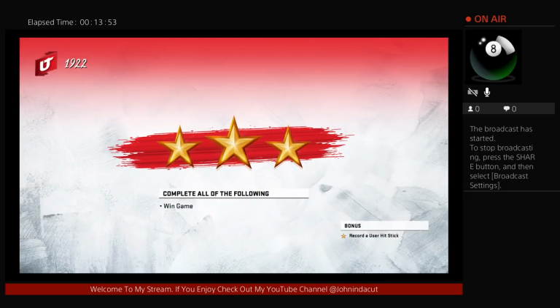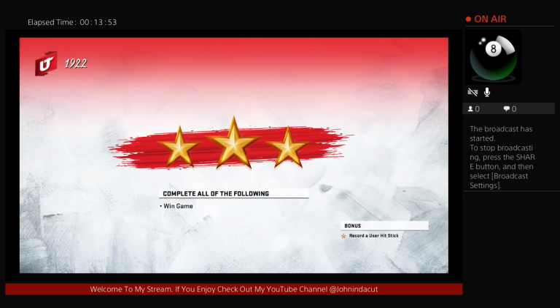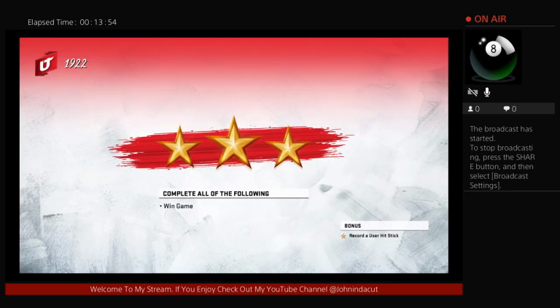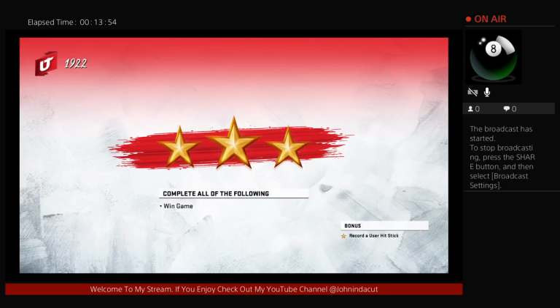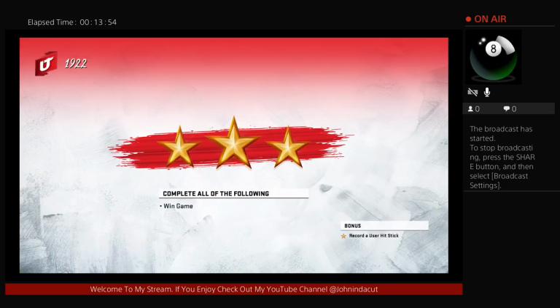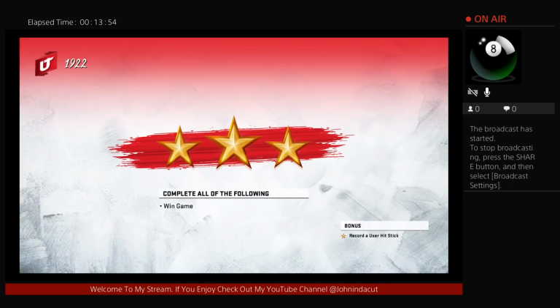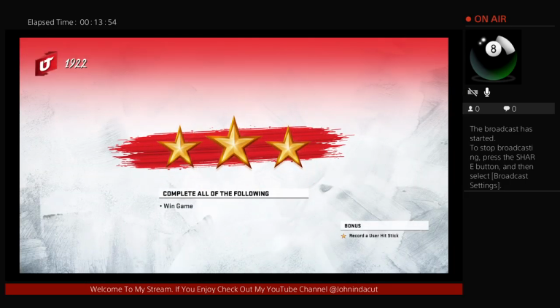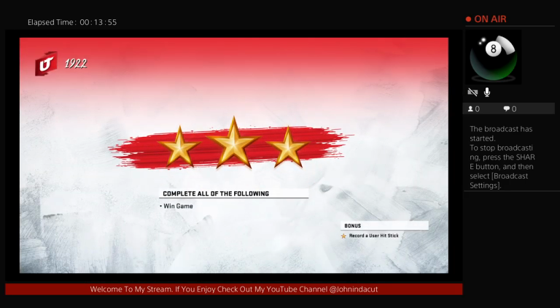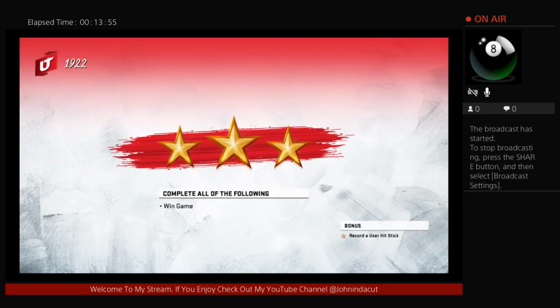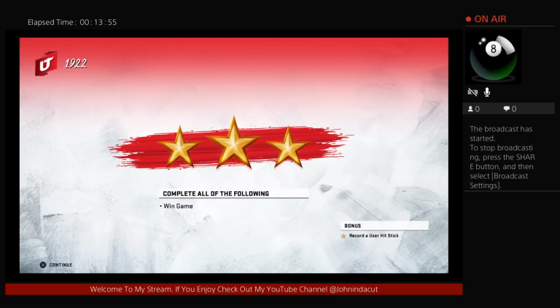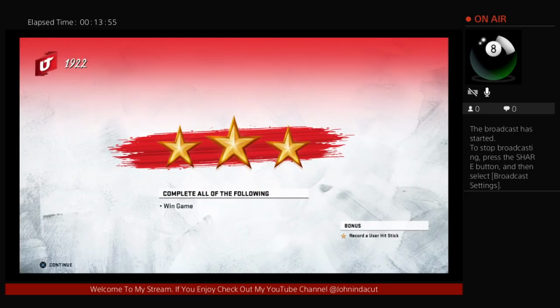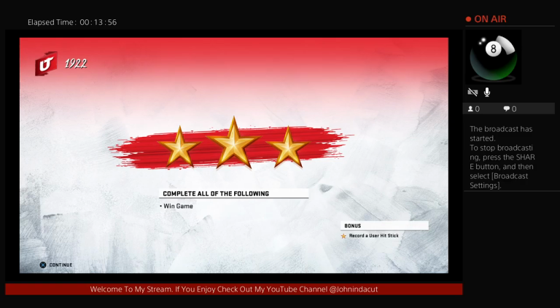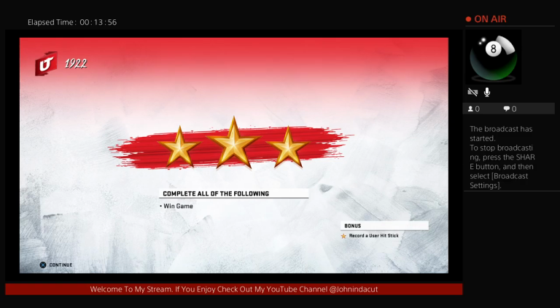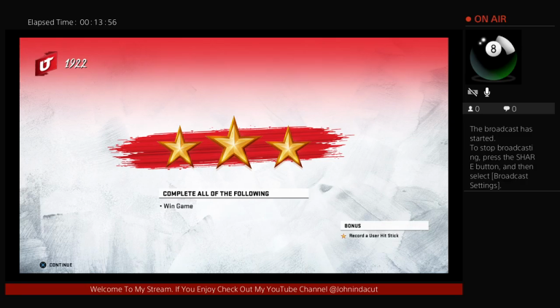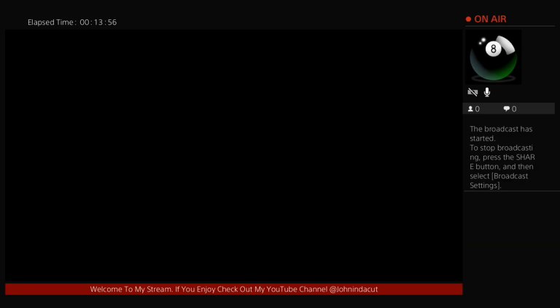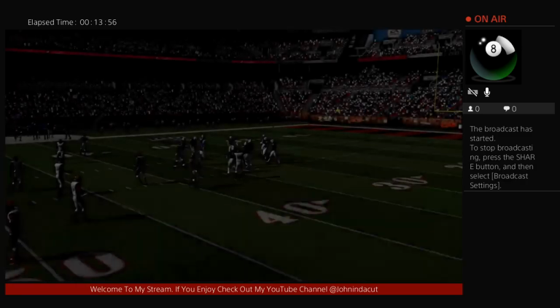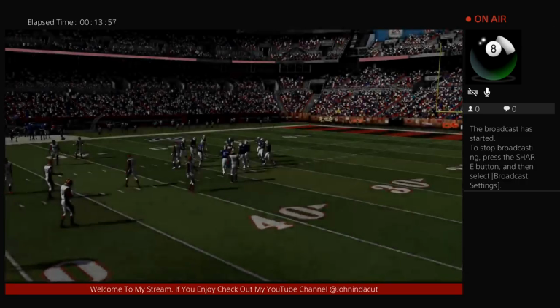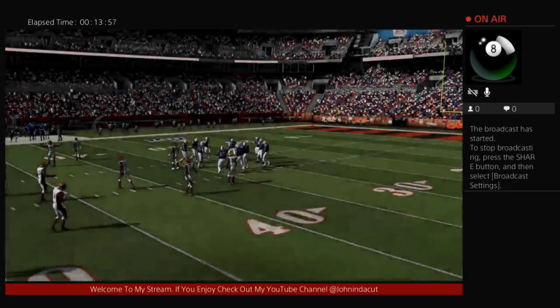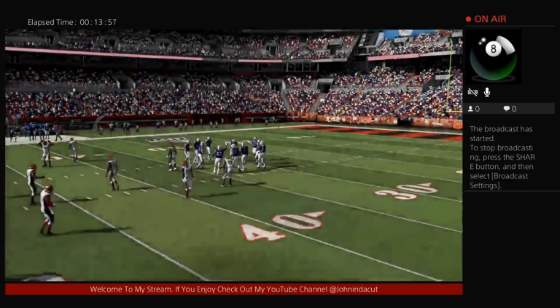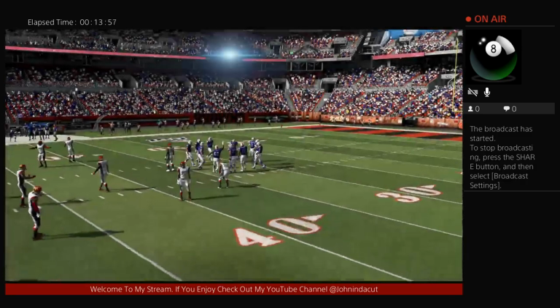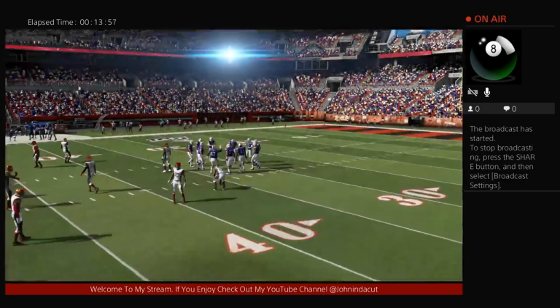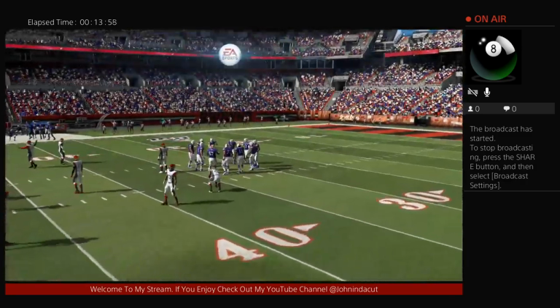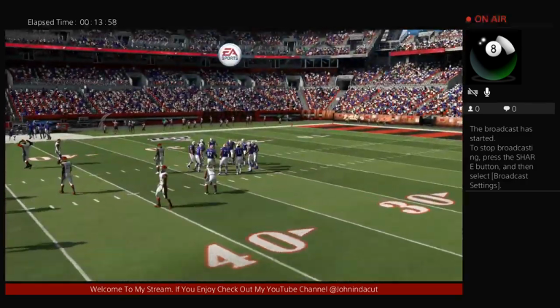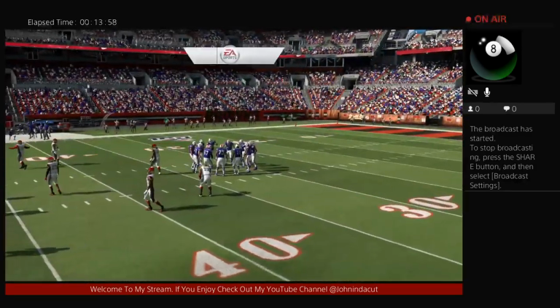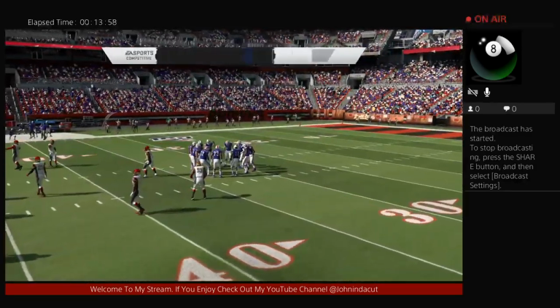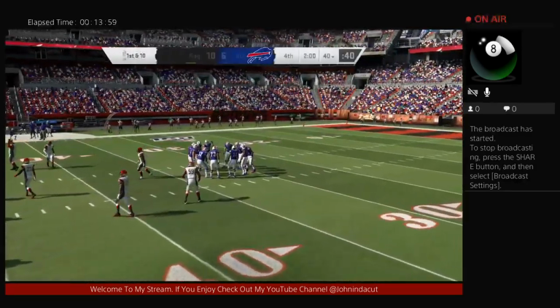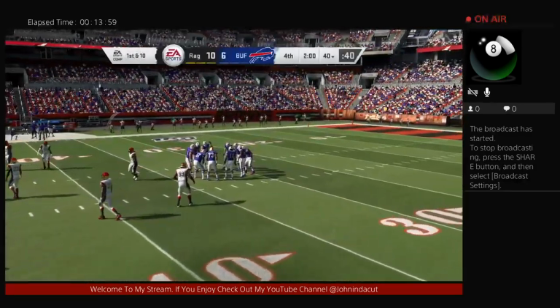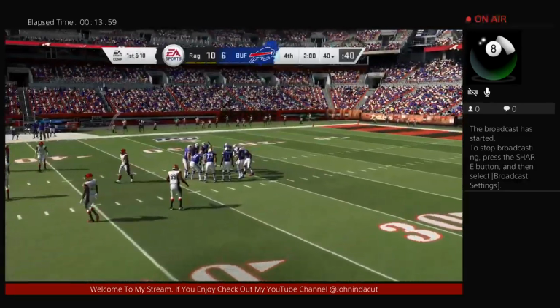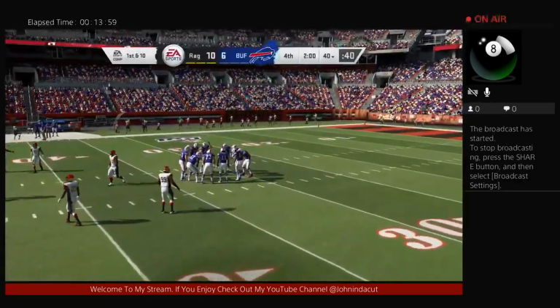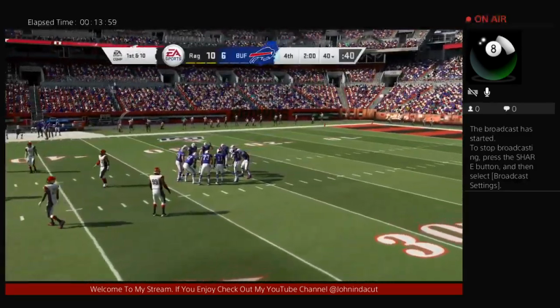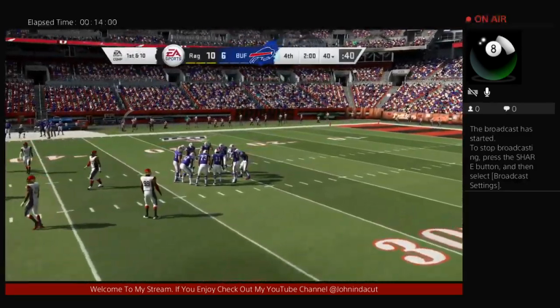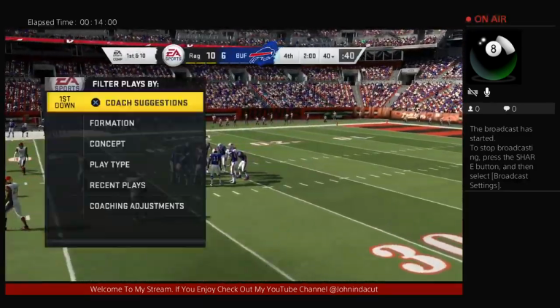All right, you saw the challenge on the screen — I don't need to repeat it. It's a solo challenge: Madden Ultimate Team. Go earn your keep.